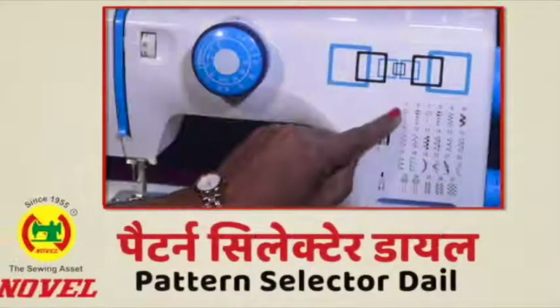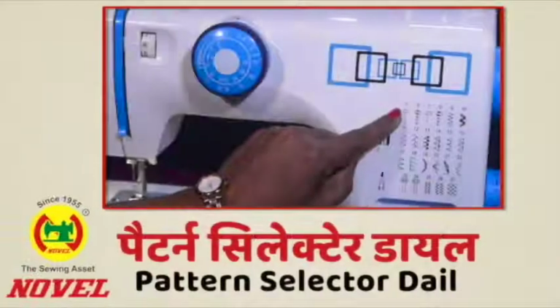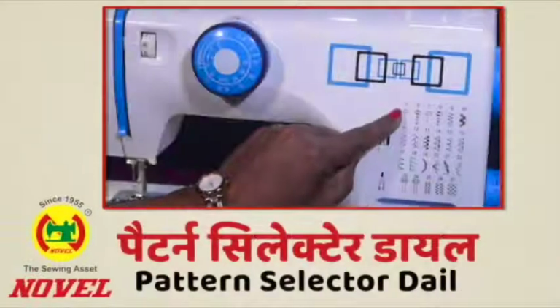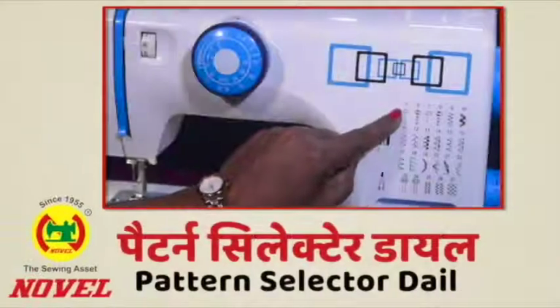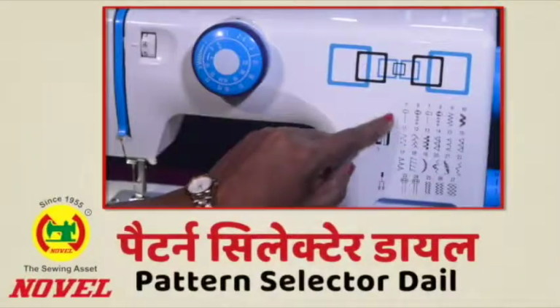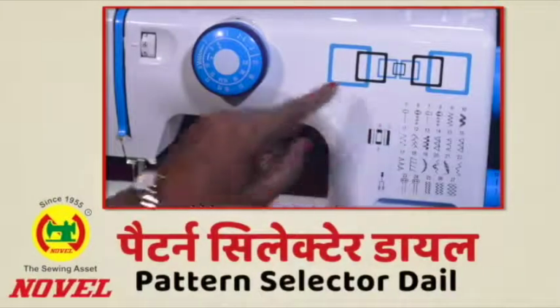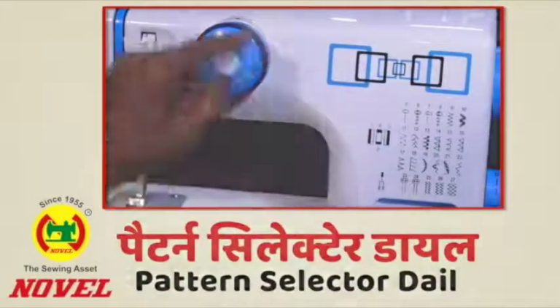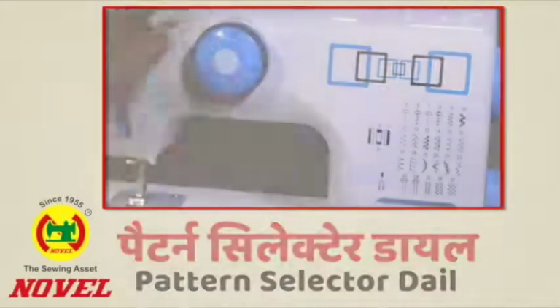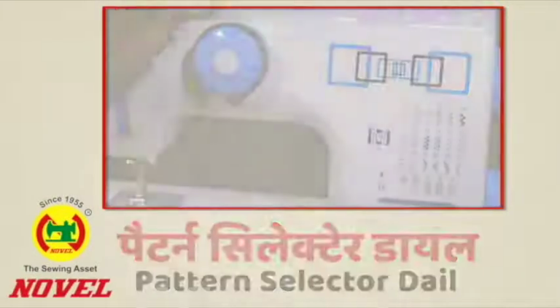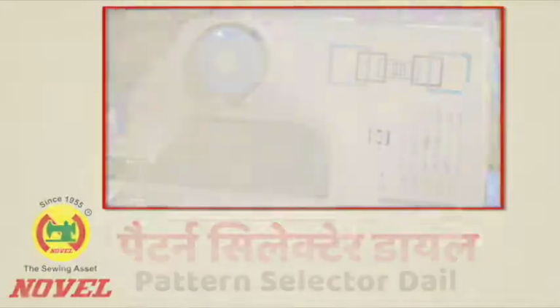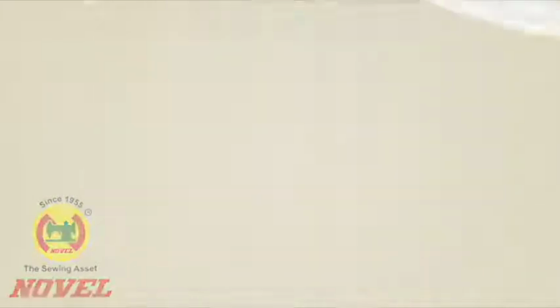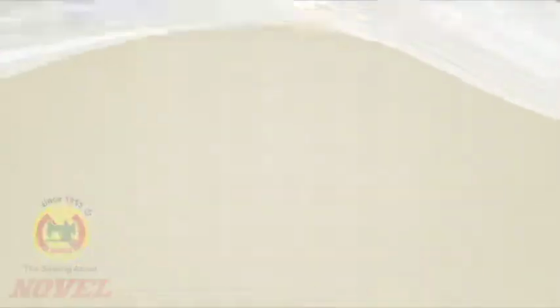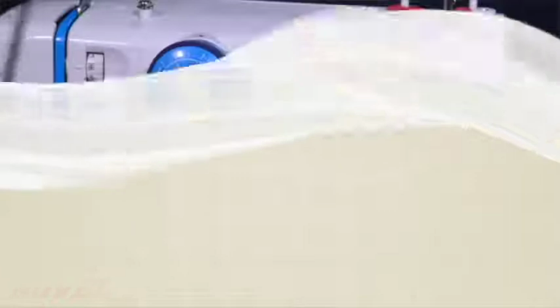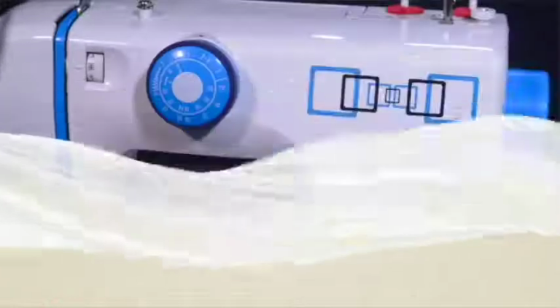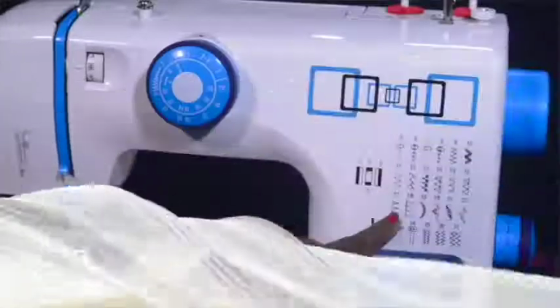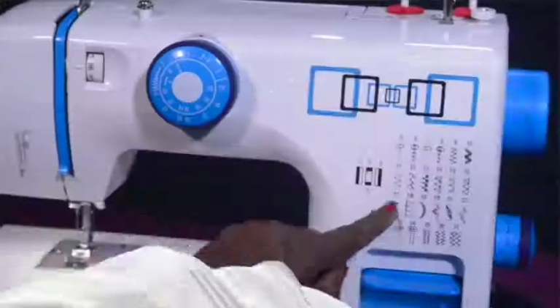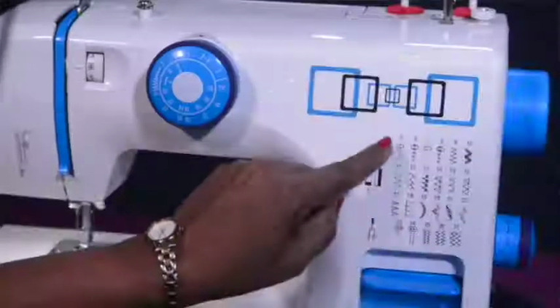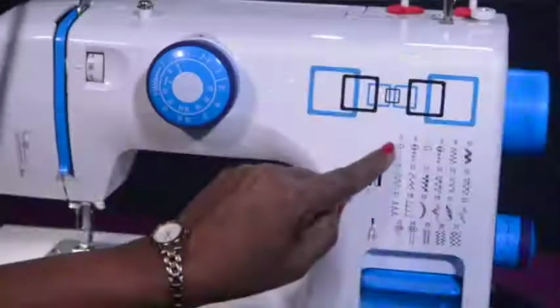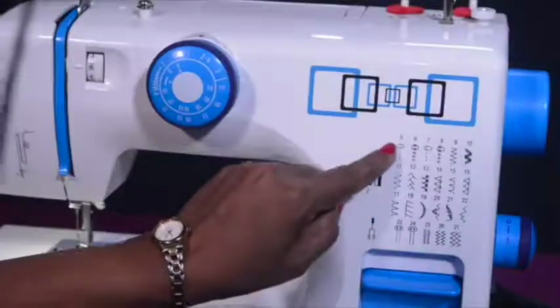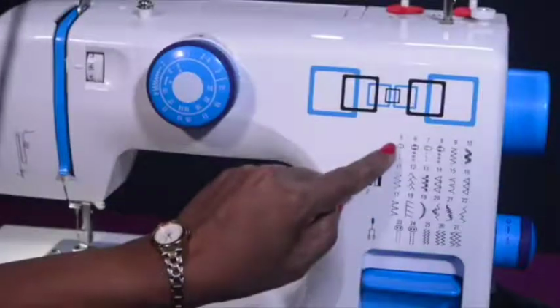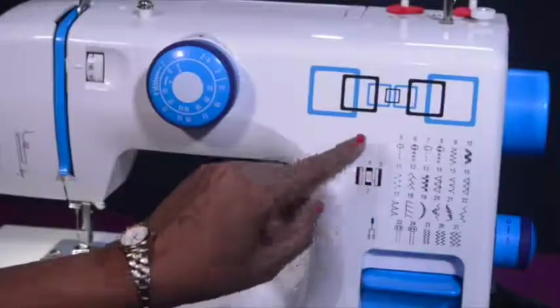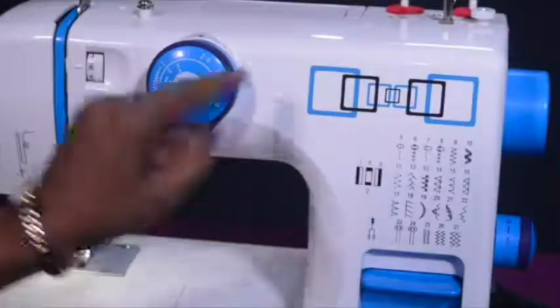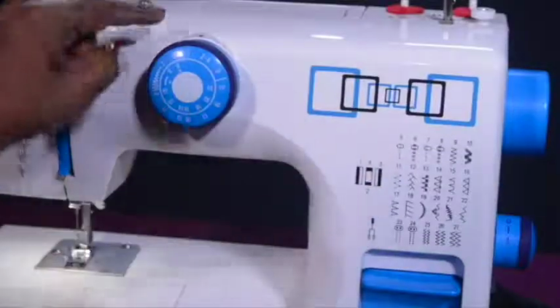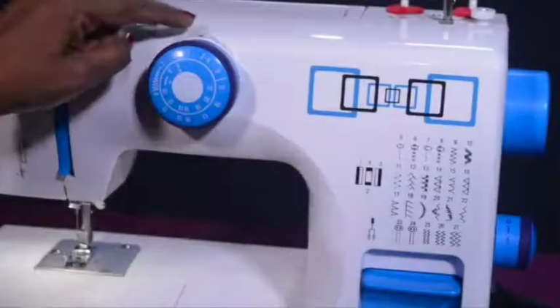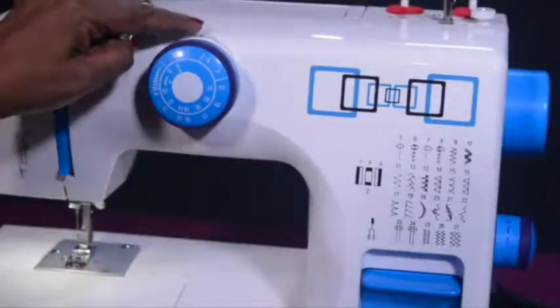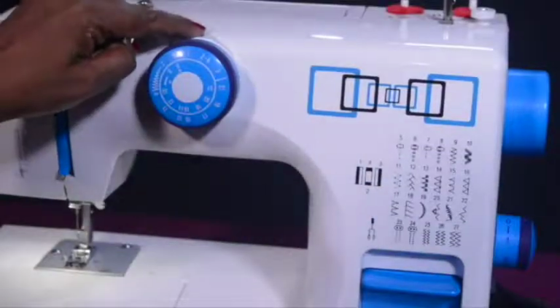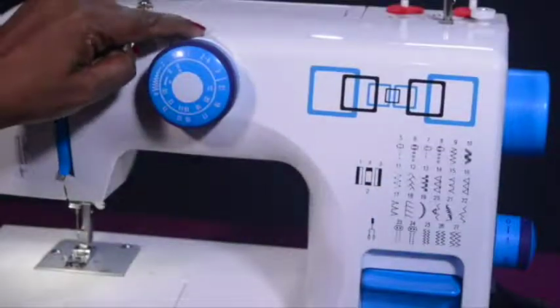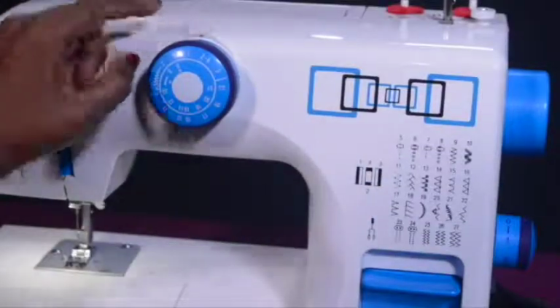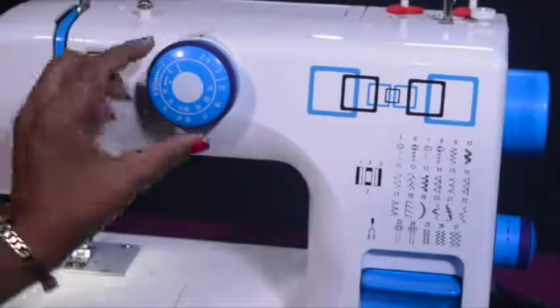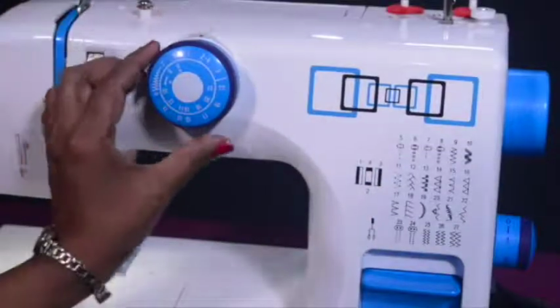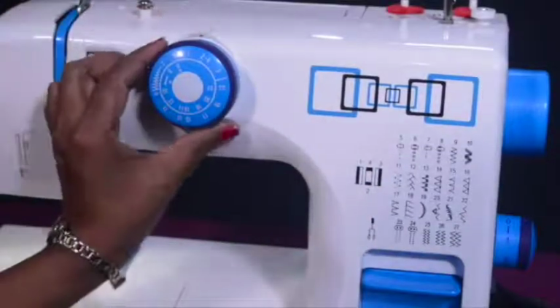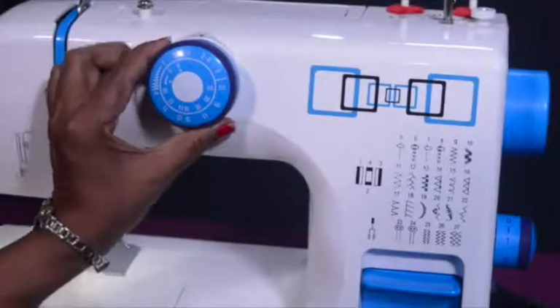Pattern selector dial: This is the pattern selector dial. This dial is used for selecting the design you wish to sew.